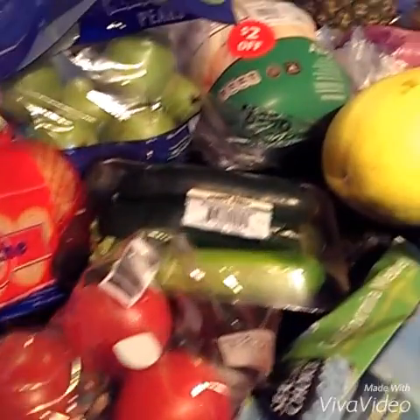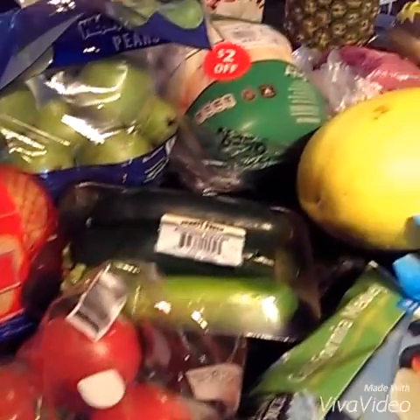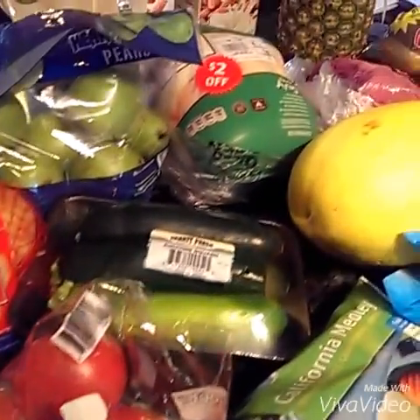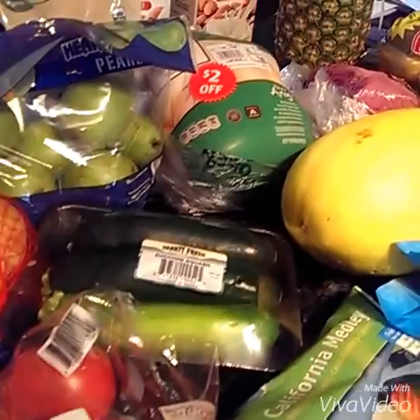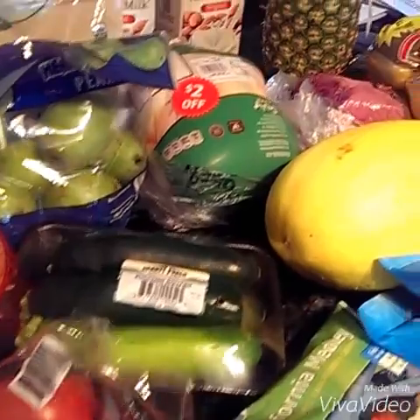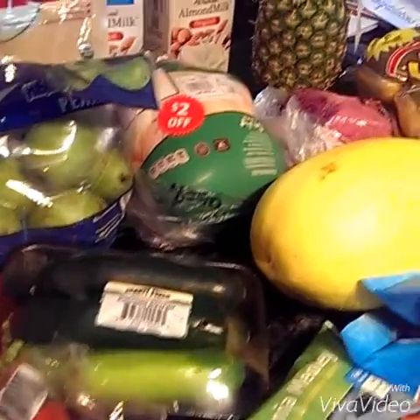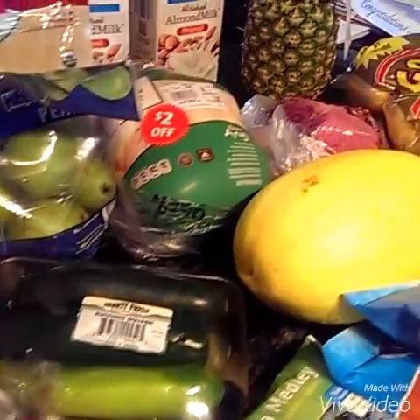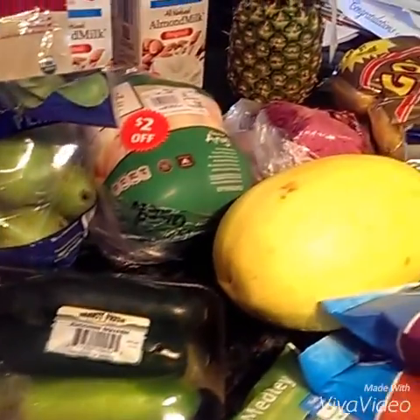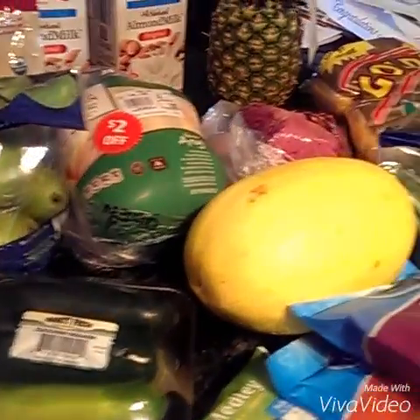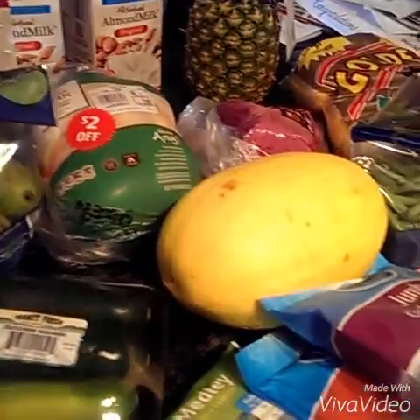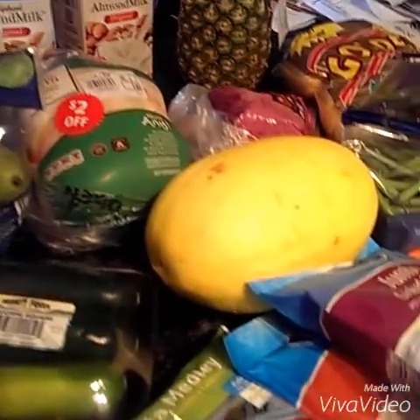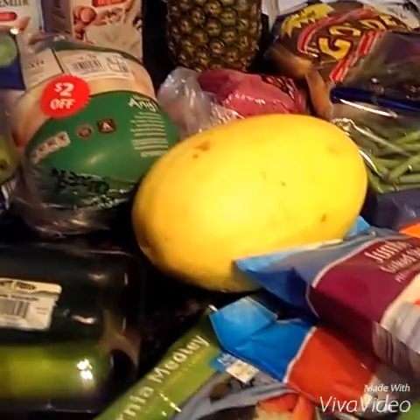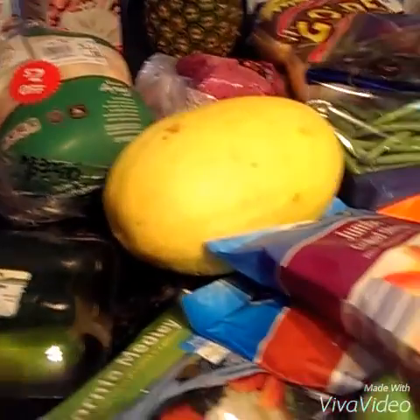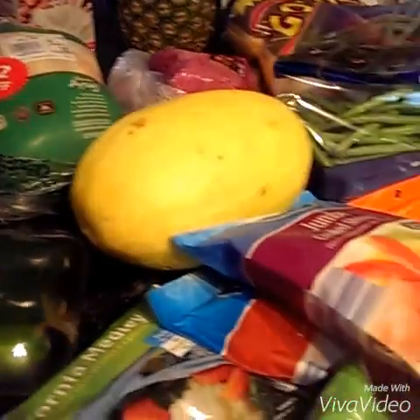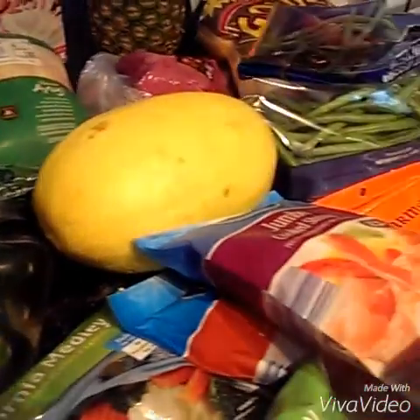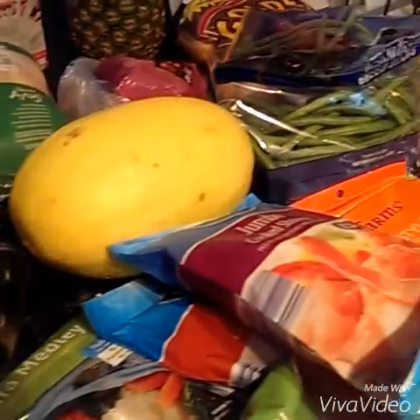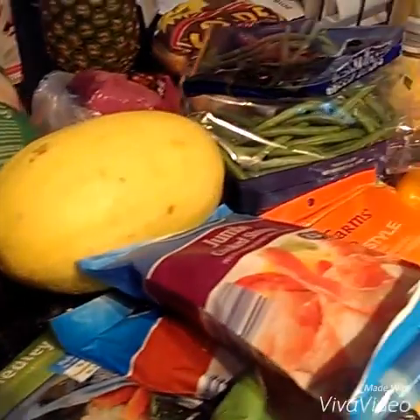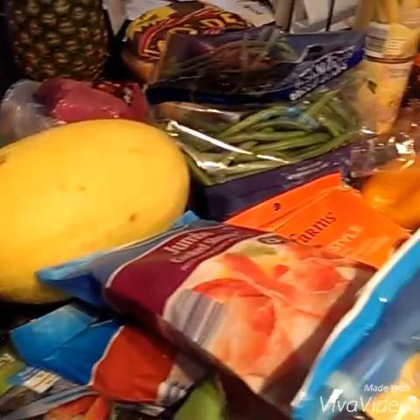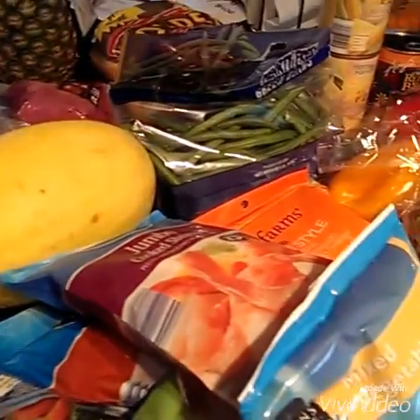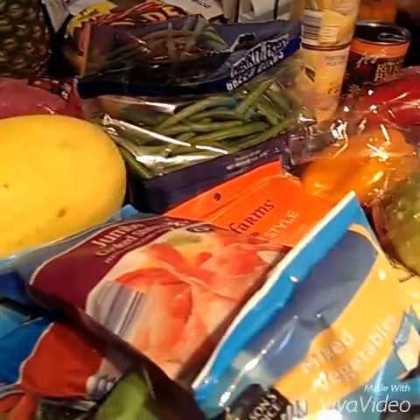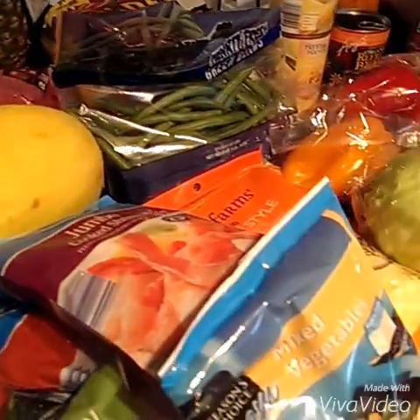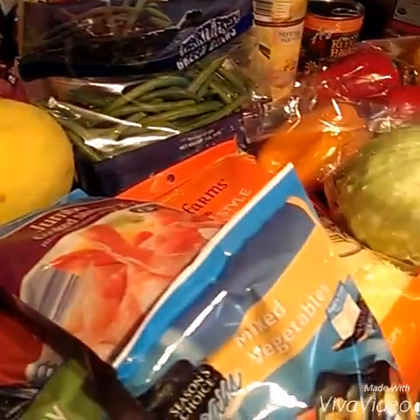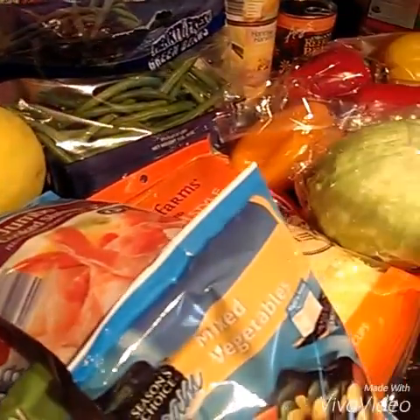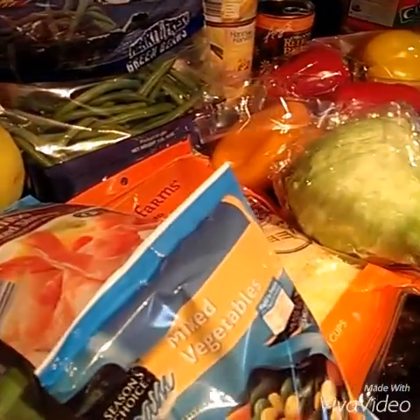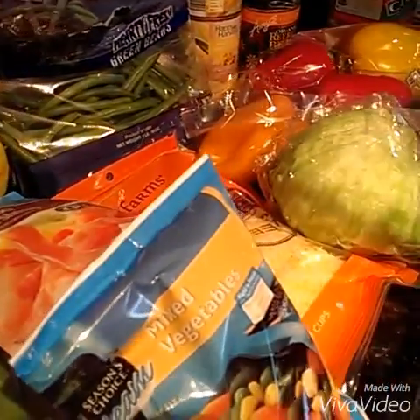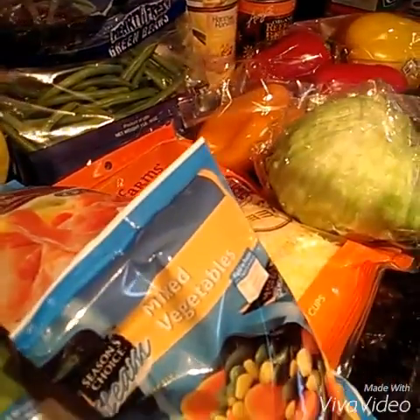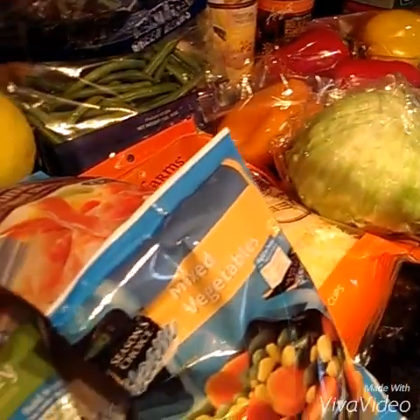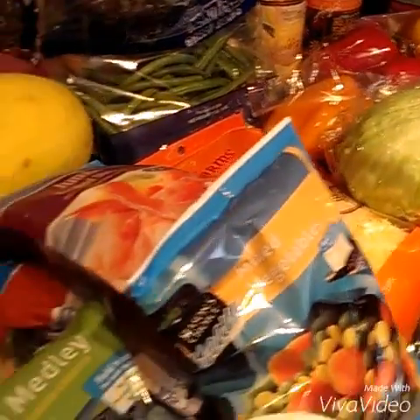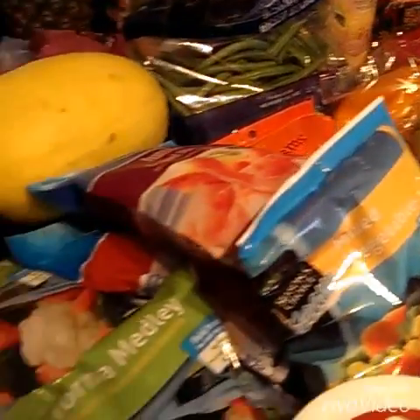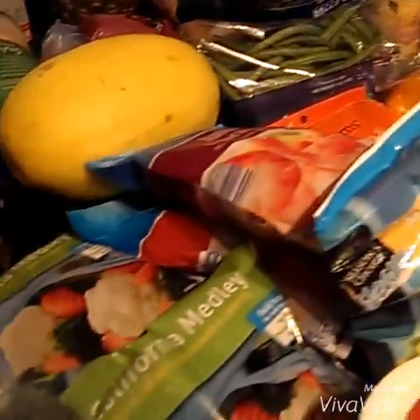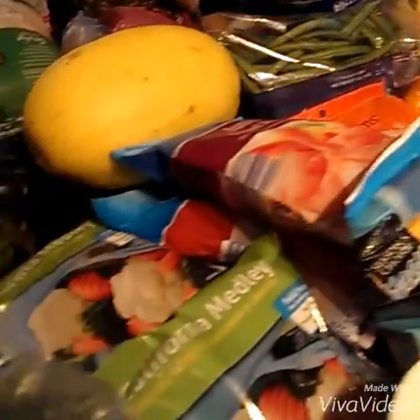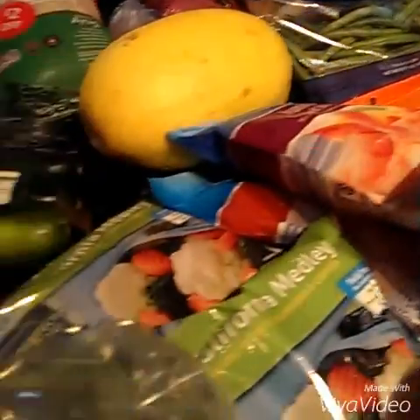Here's my grocery haul from this week, and I would love to see yours. So take a minute and show me what you've got.